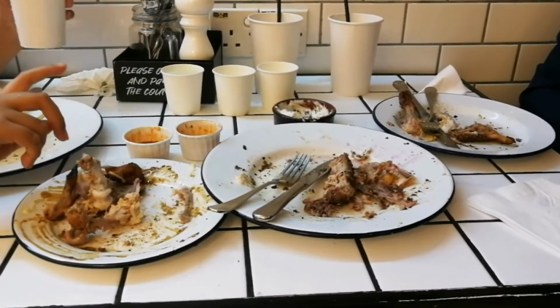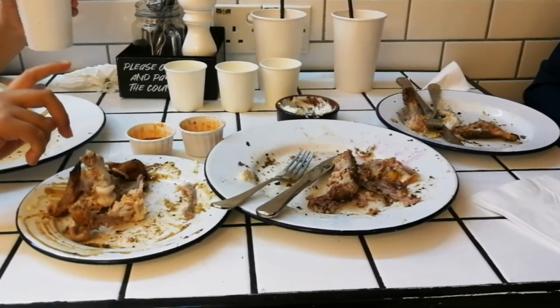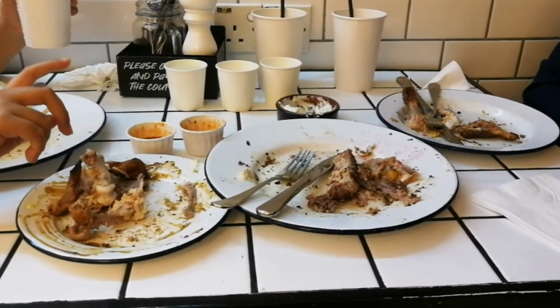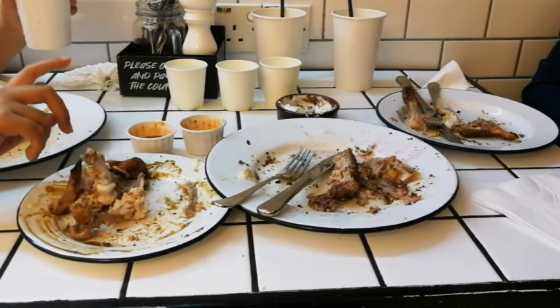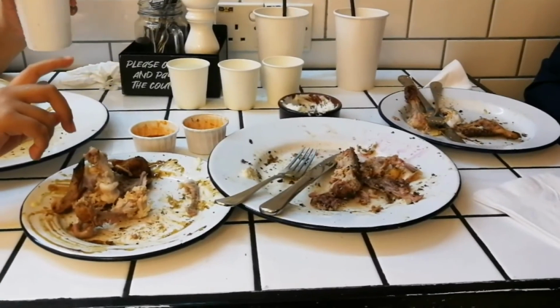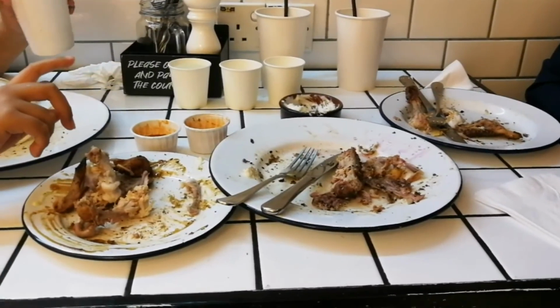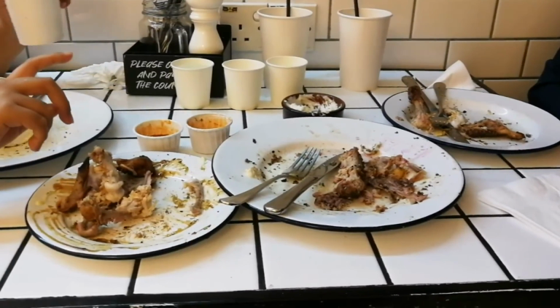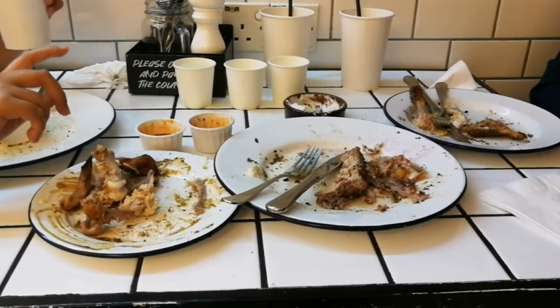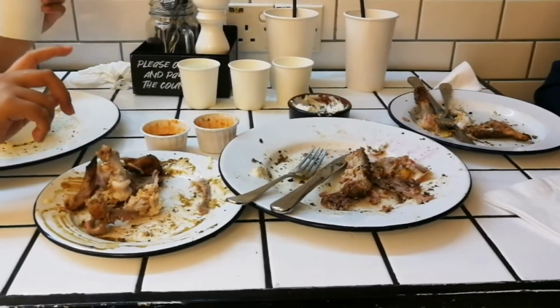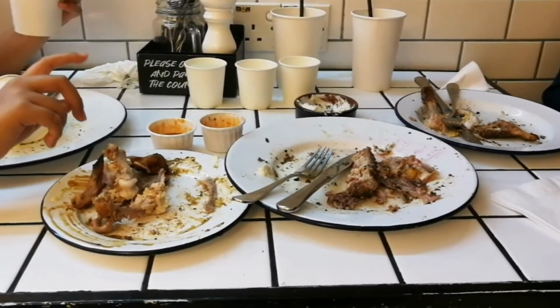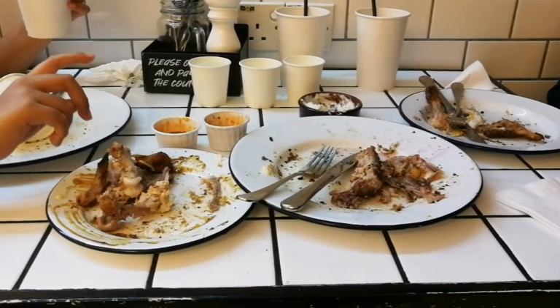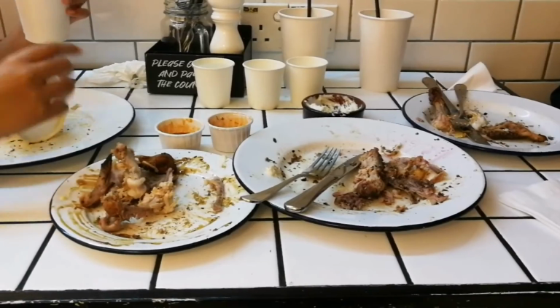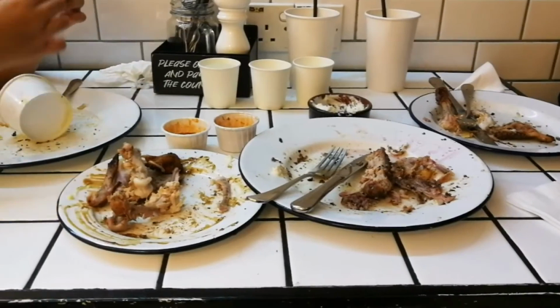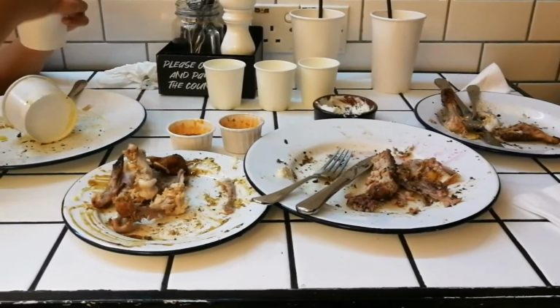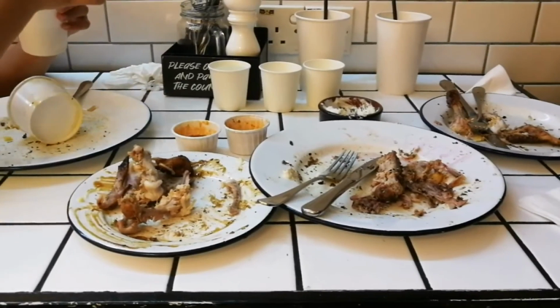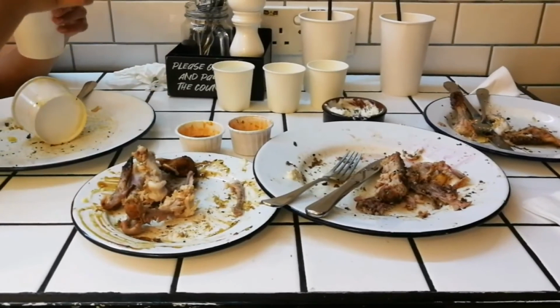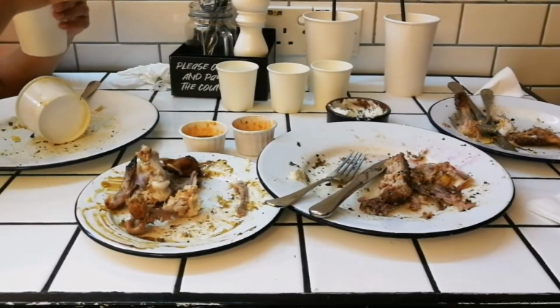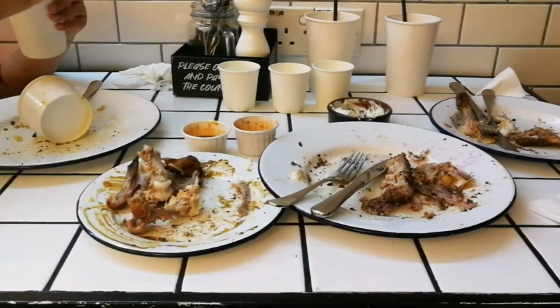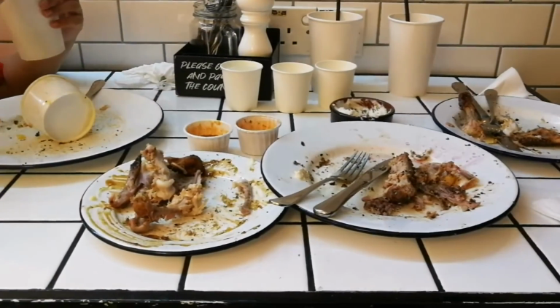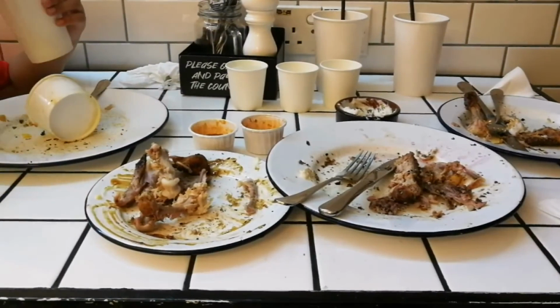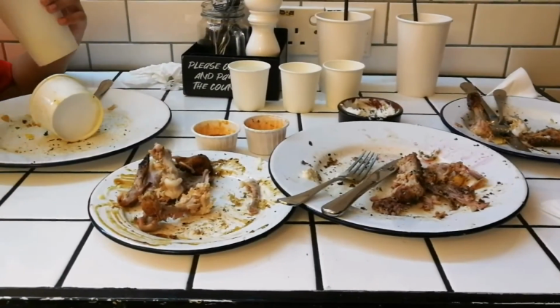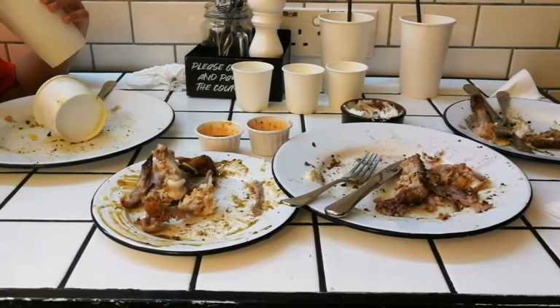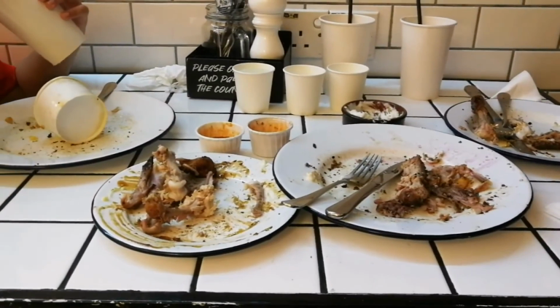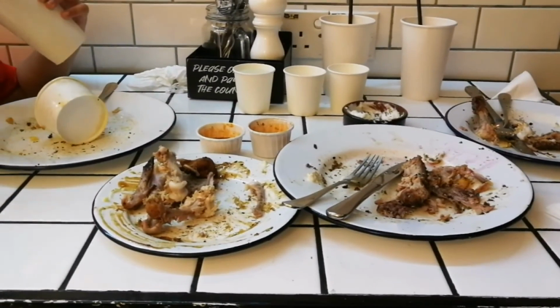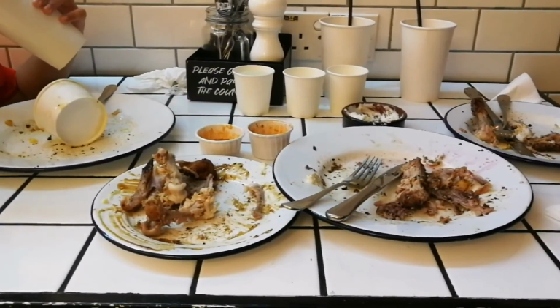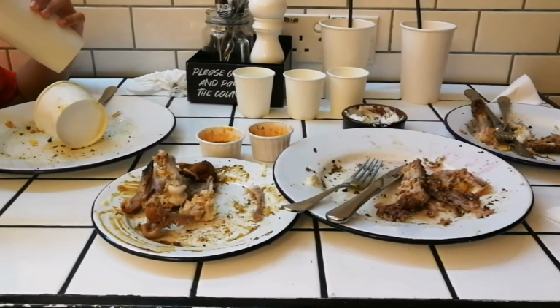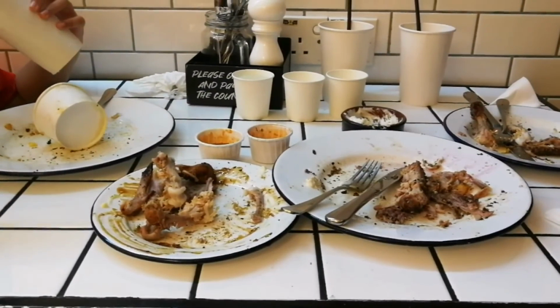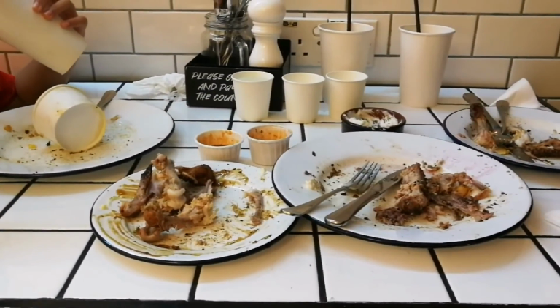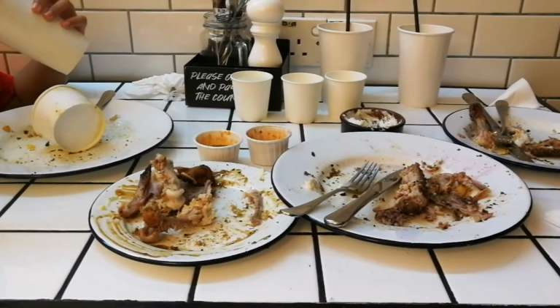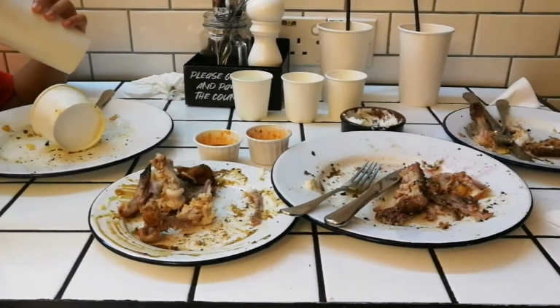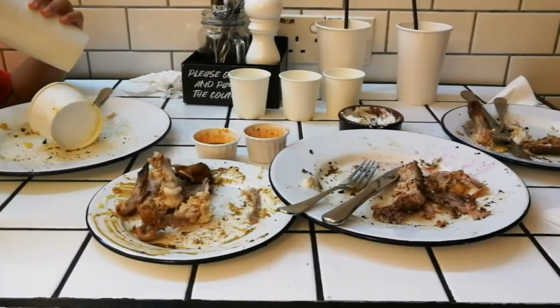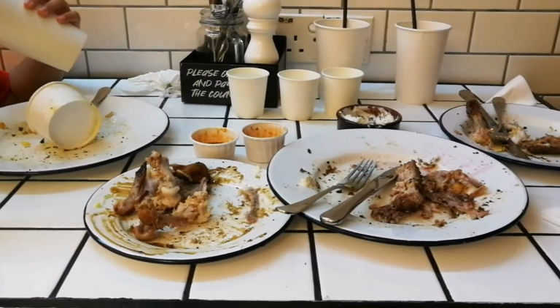Okay guys, thank you. Enjoy your Ben's Charcoal Chicken. I'll meet you again. Bye bye.